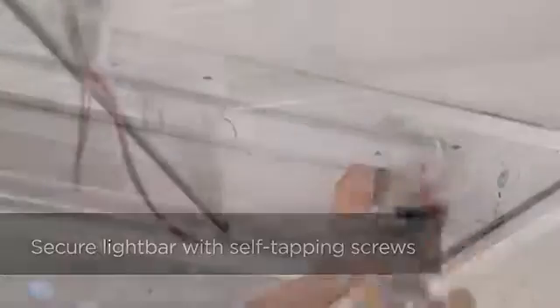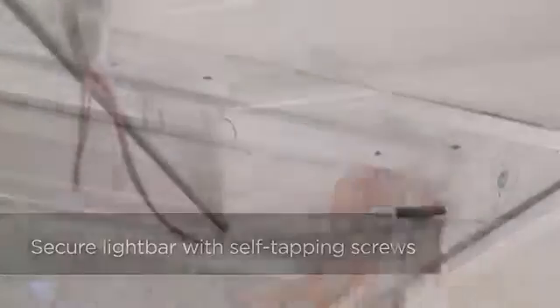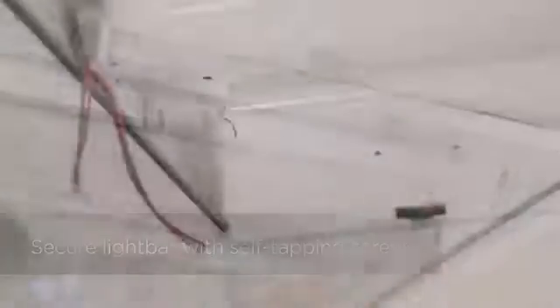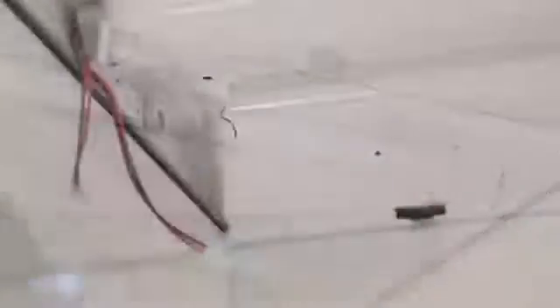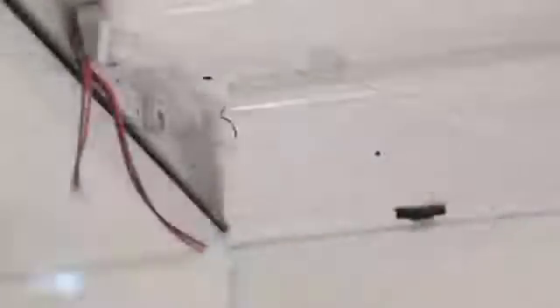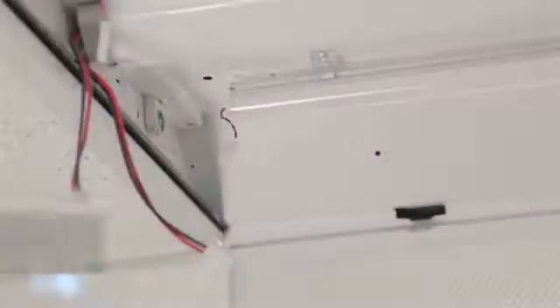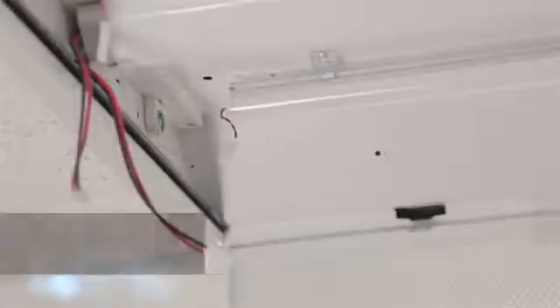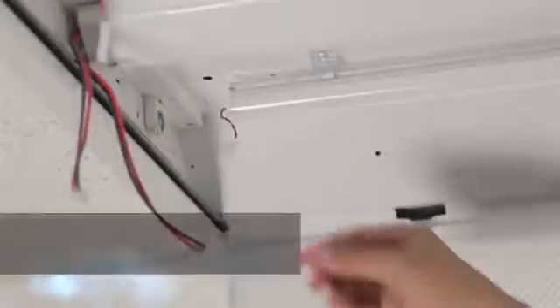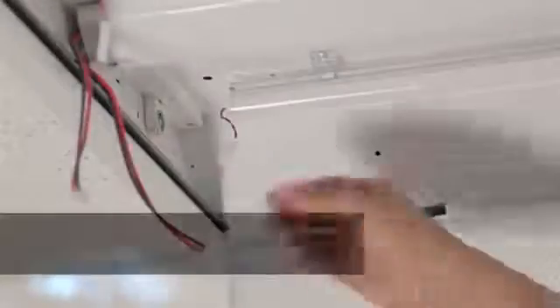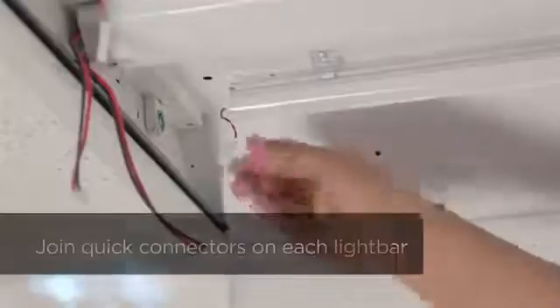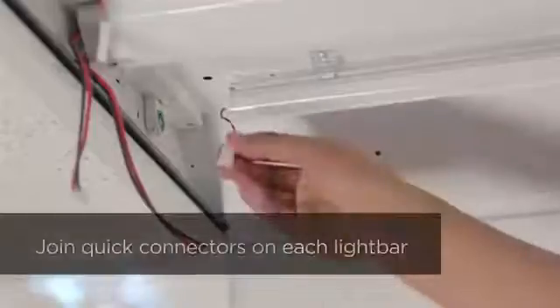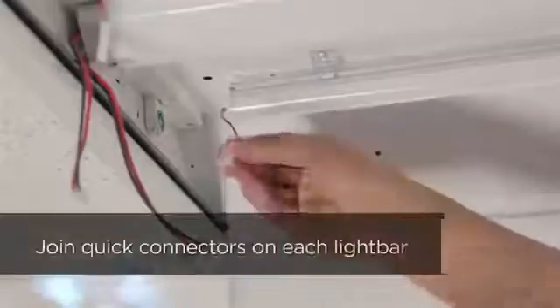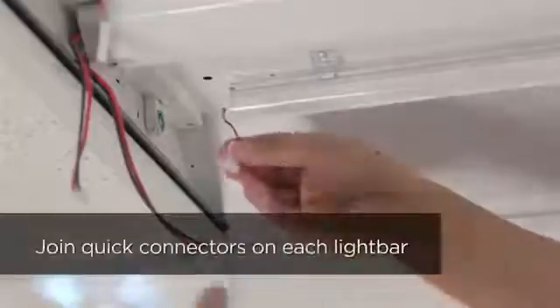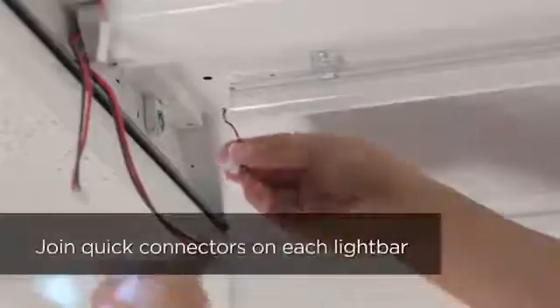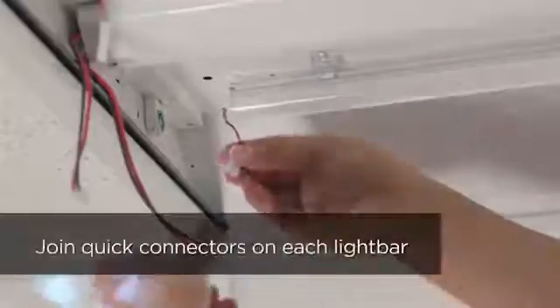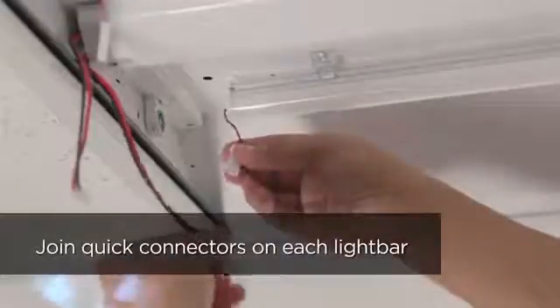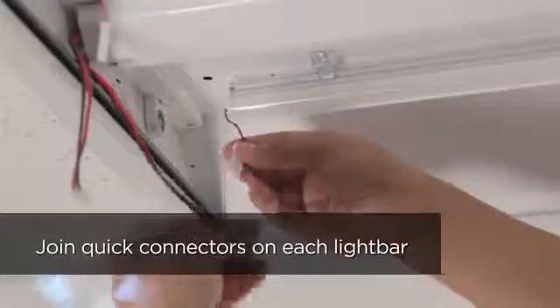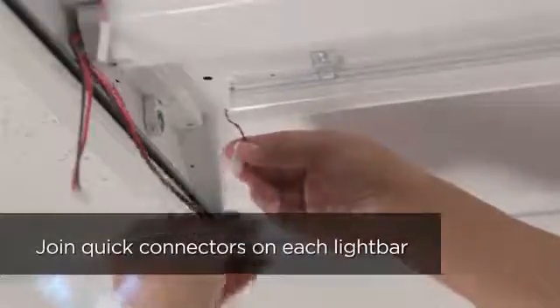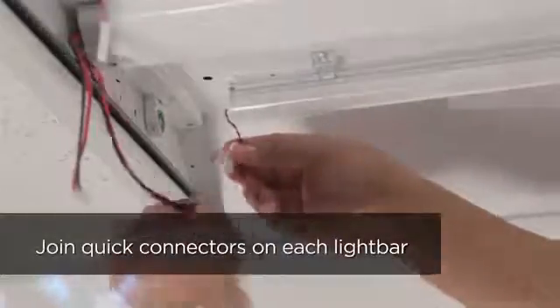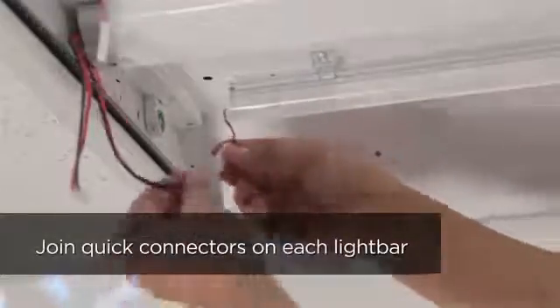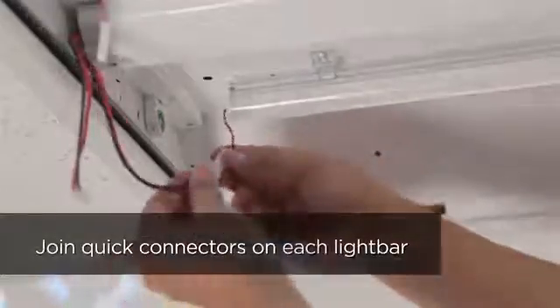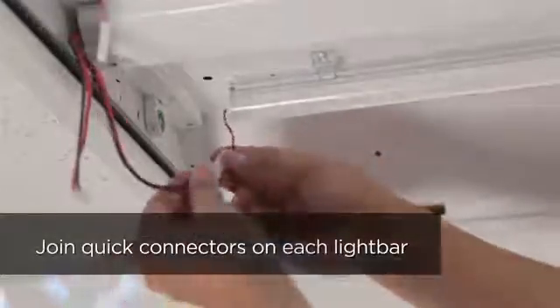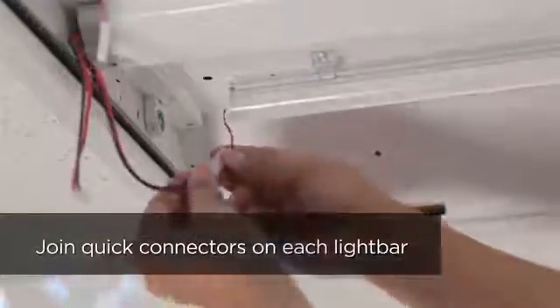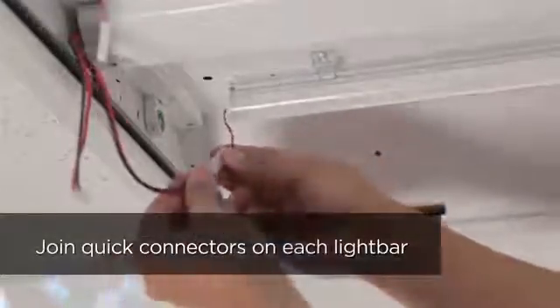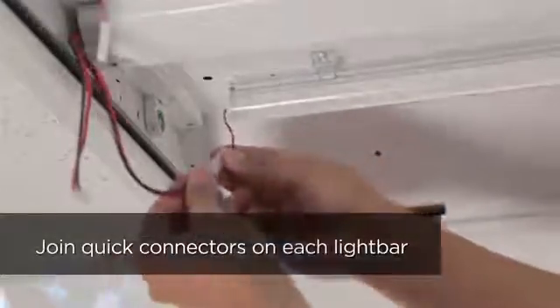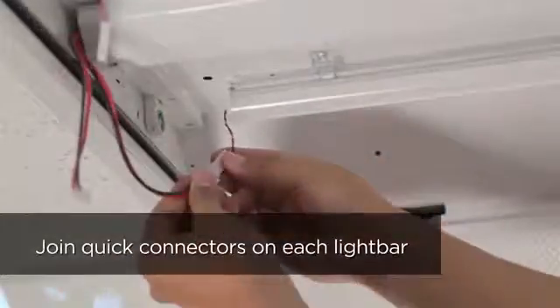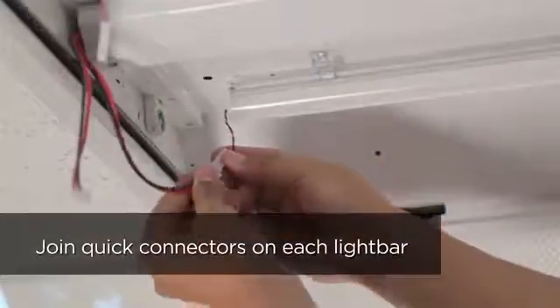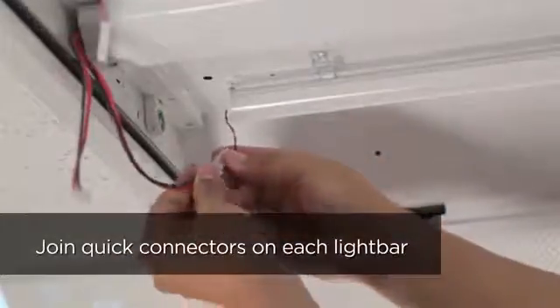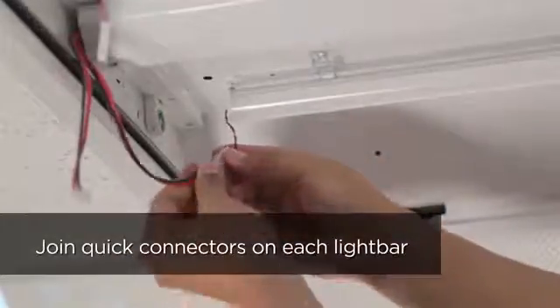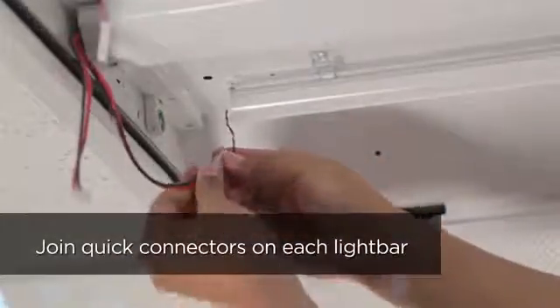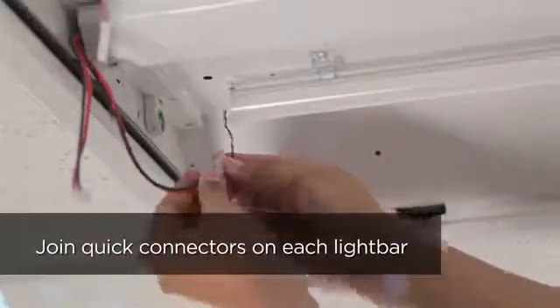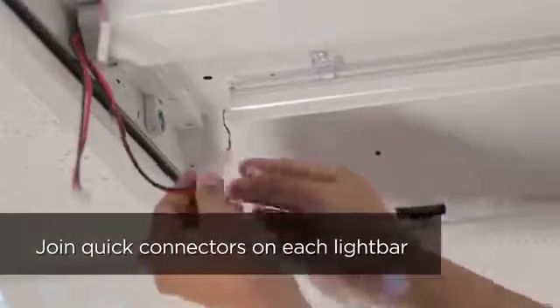Connect the LED driver power supply leads to the quick connects on each LED light bar.